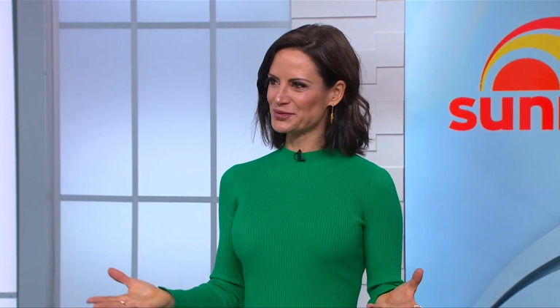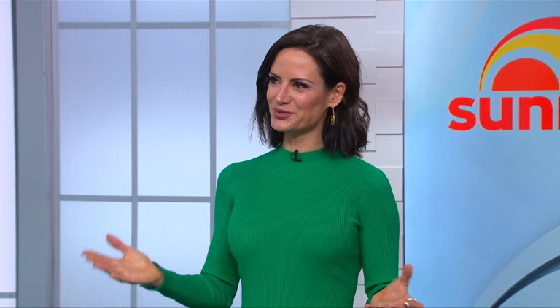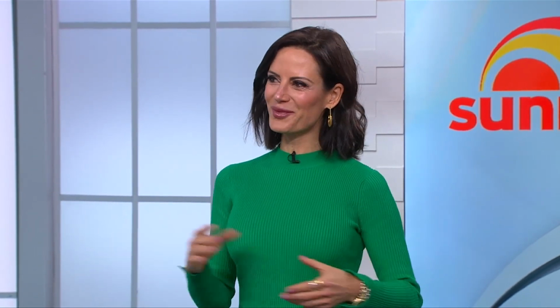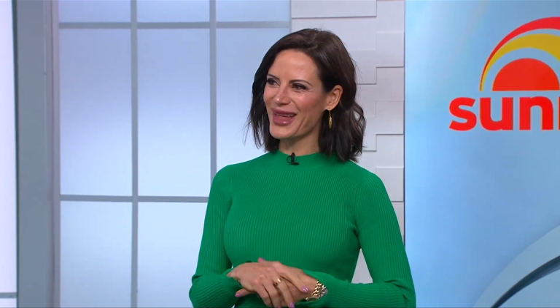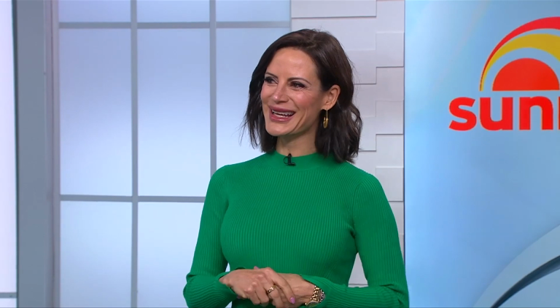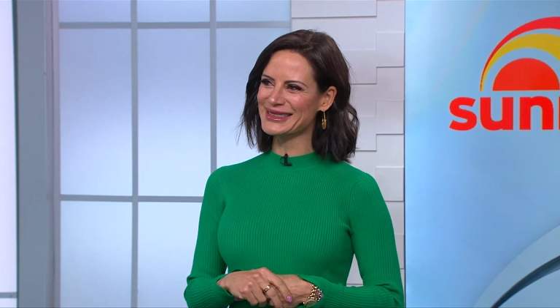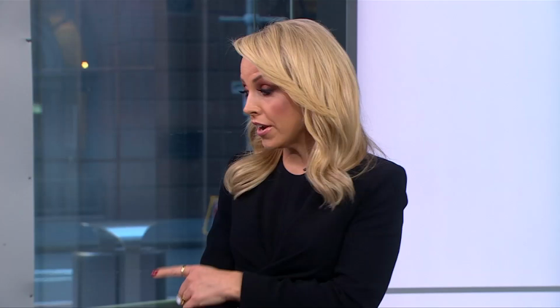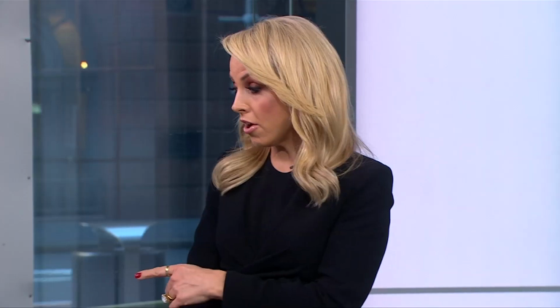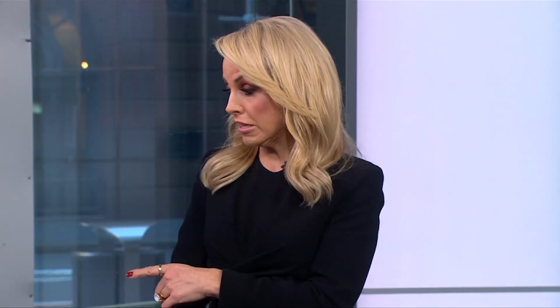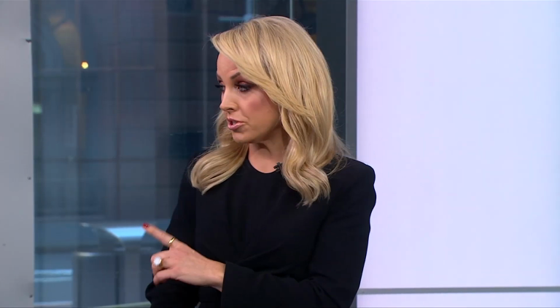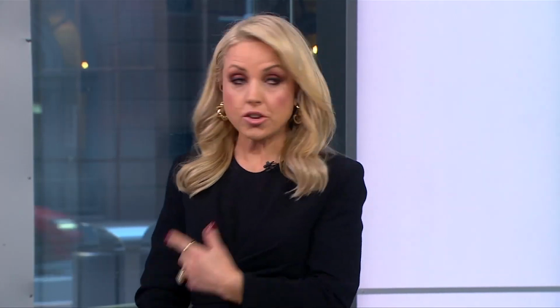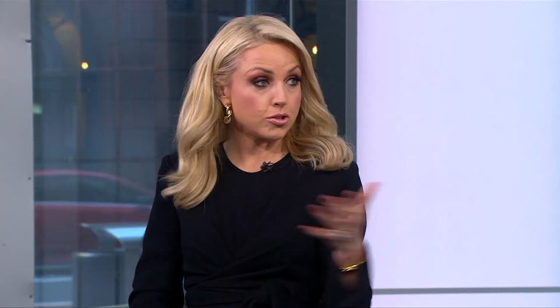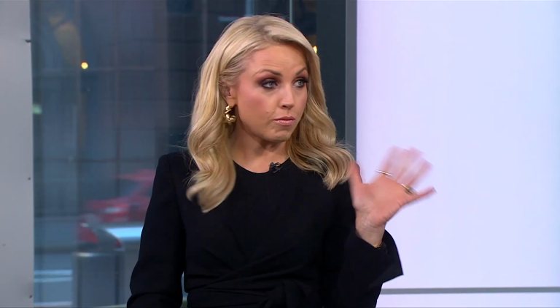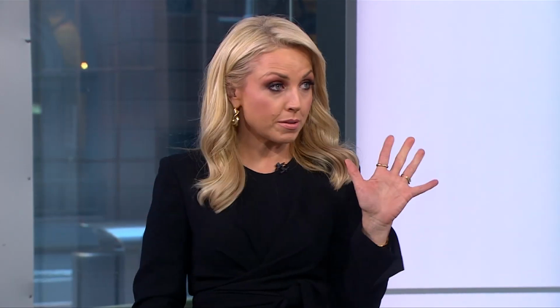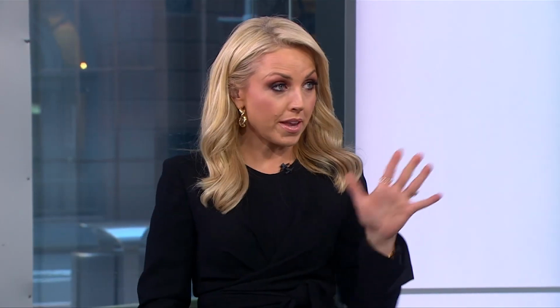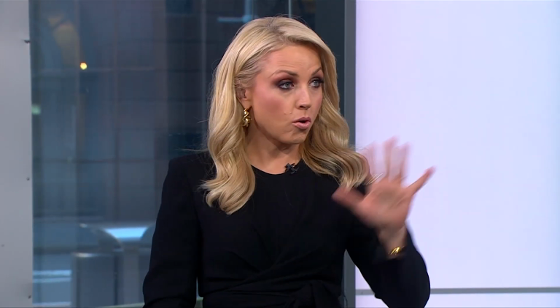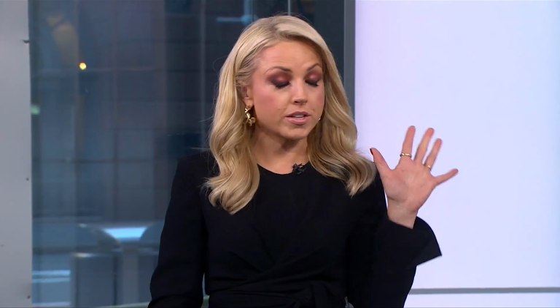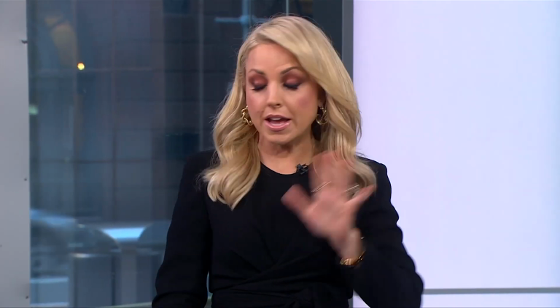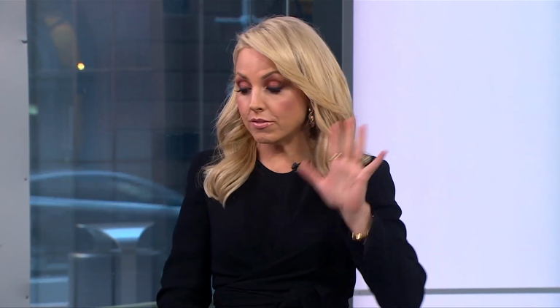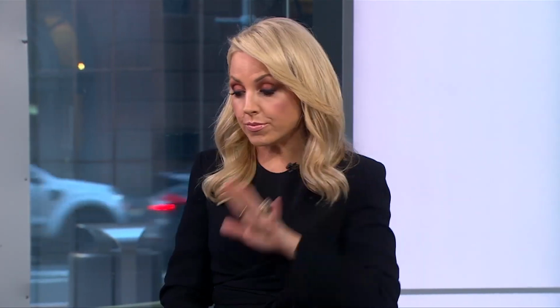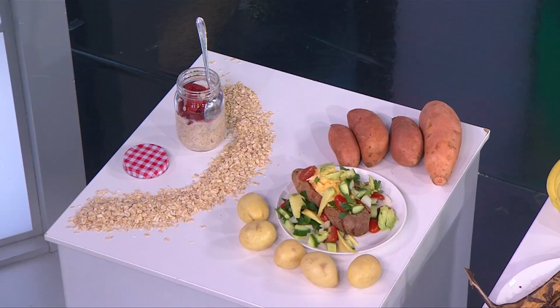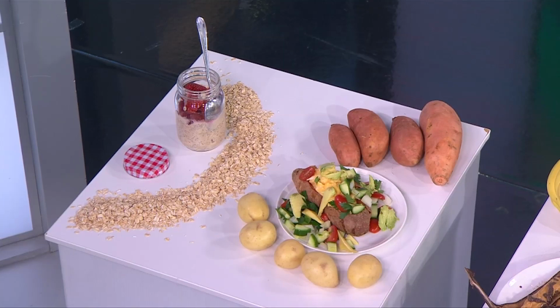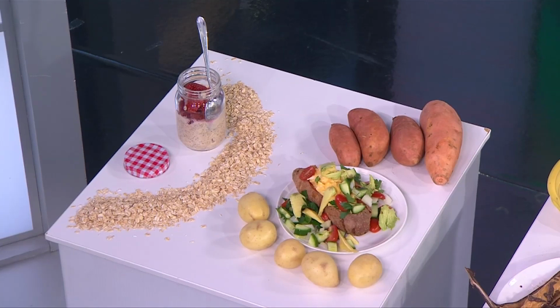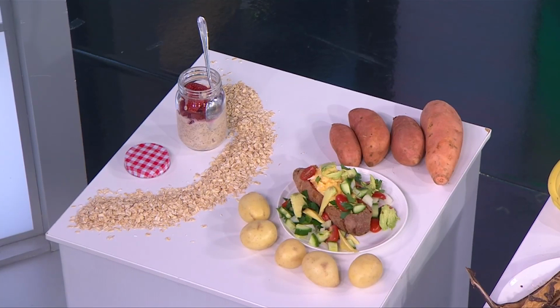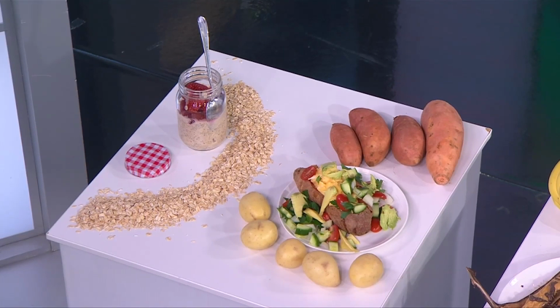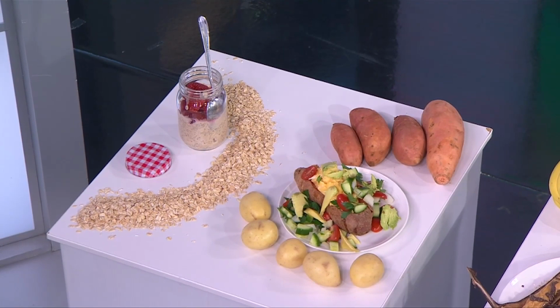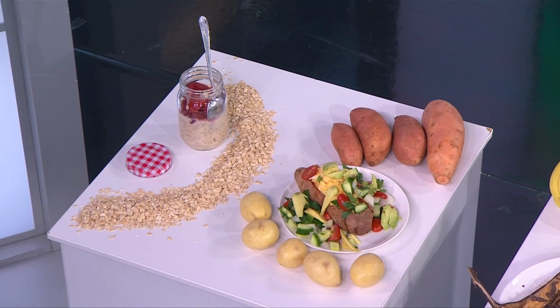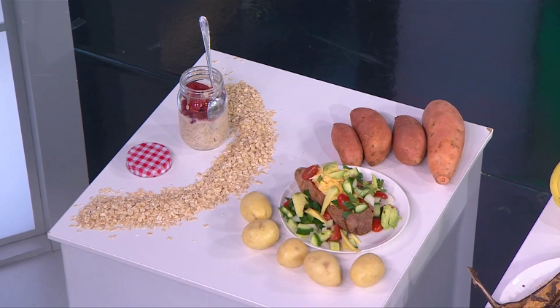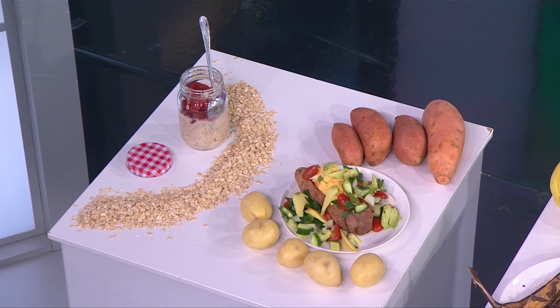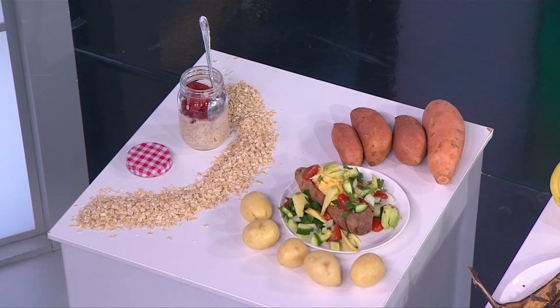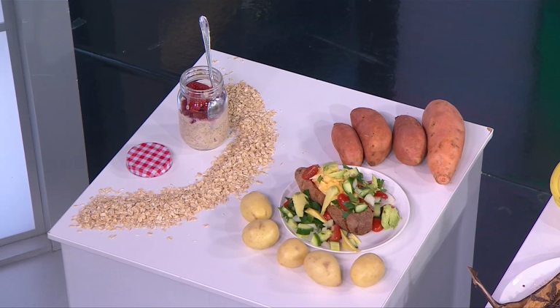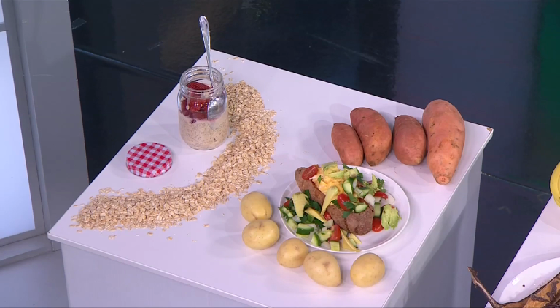That is delicious! And that overnight oats — I use your recipe all the time, it's so delicious, such a great way to start the day.